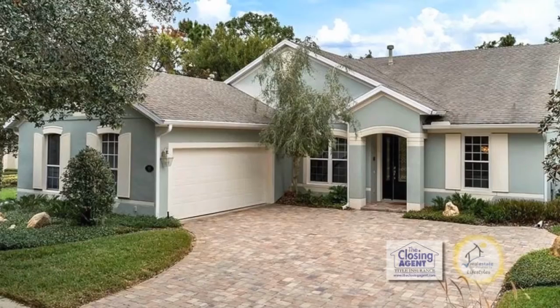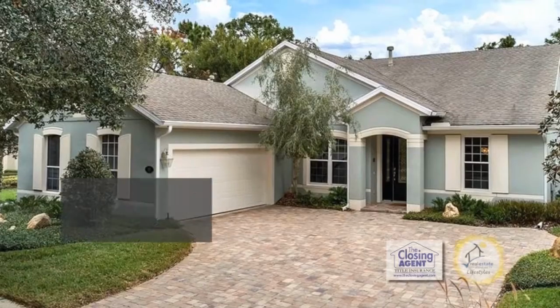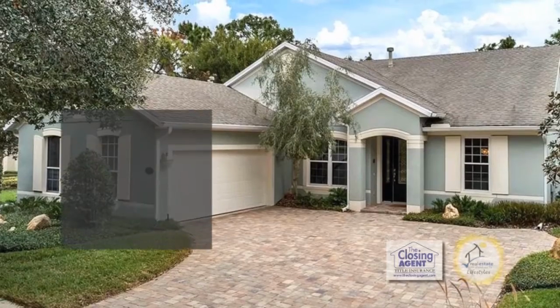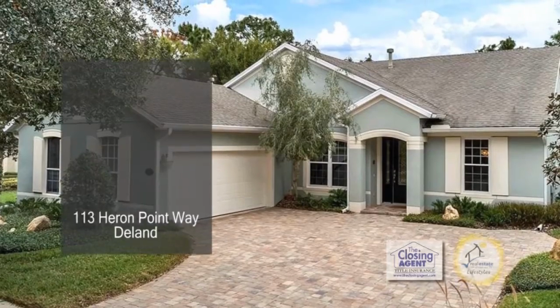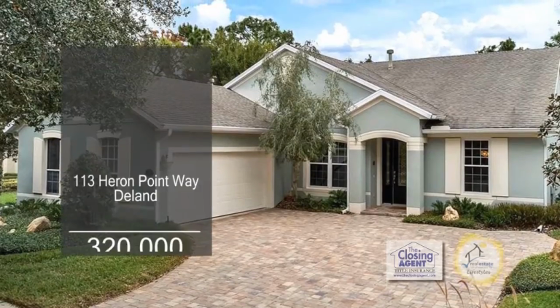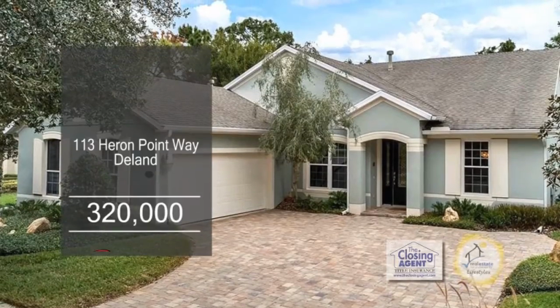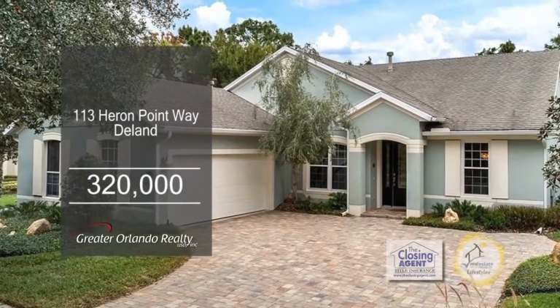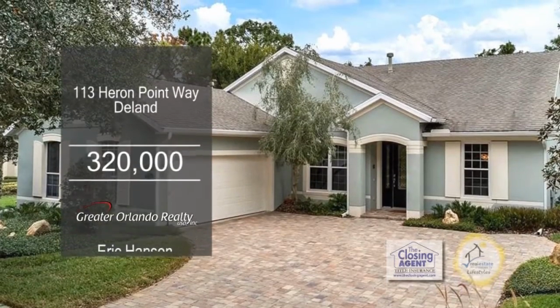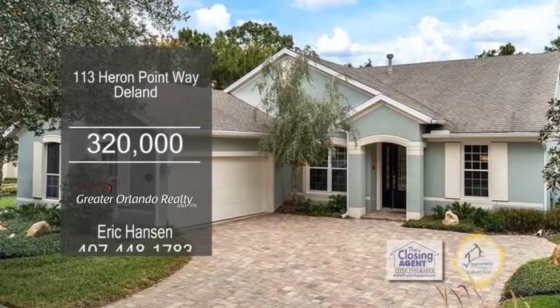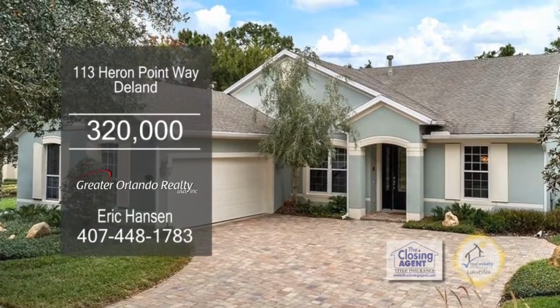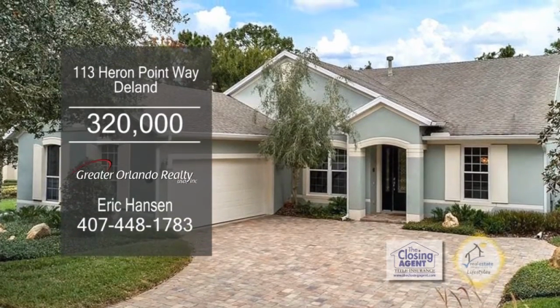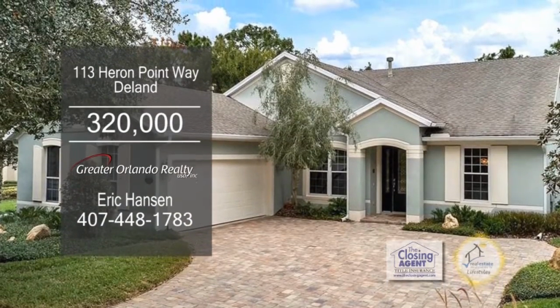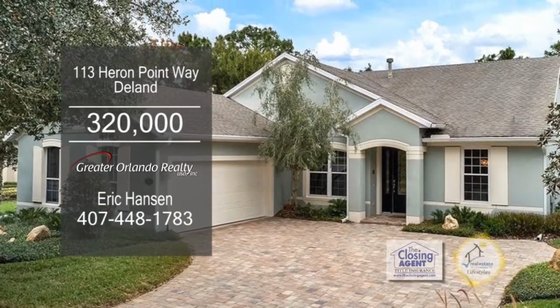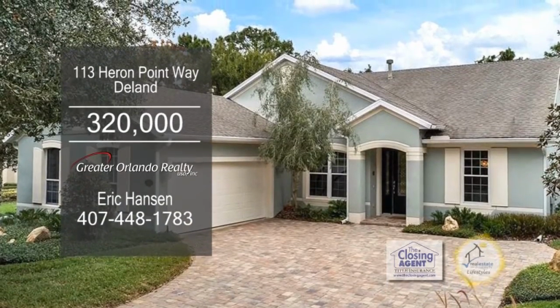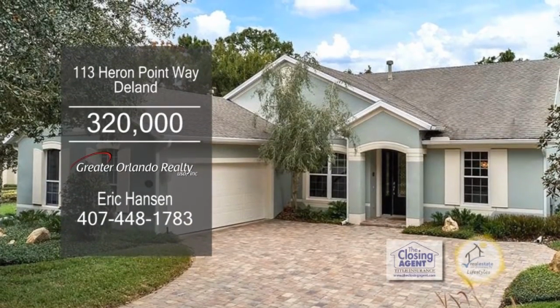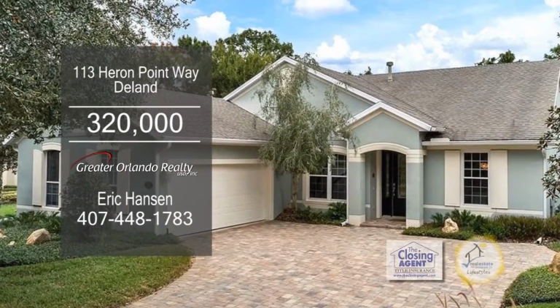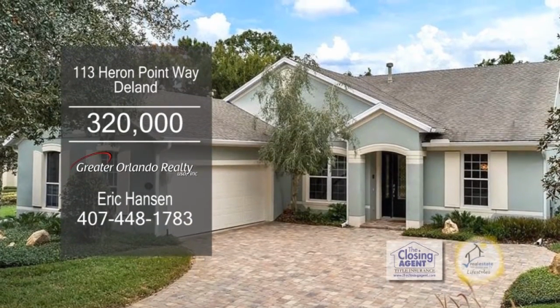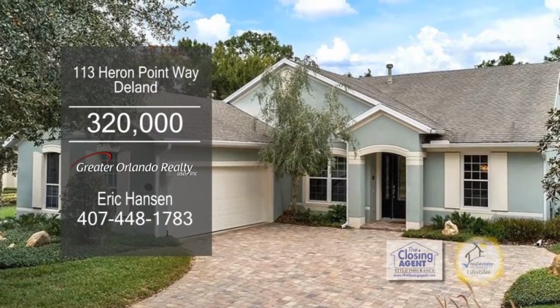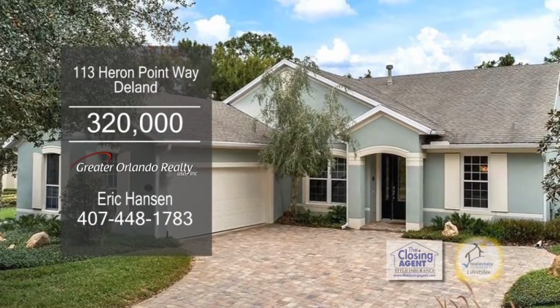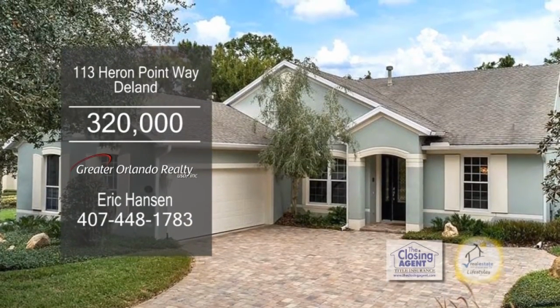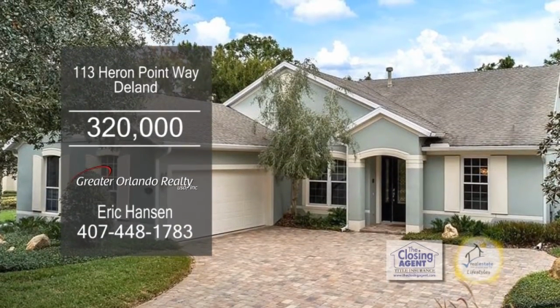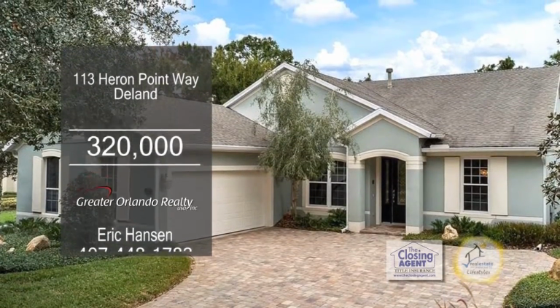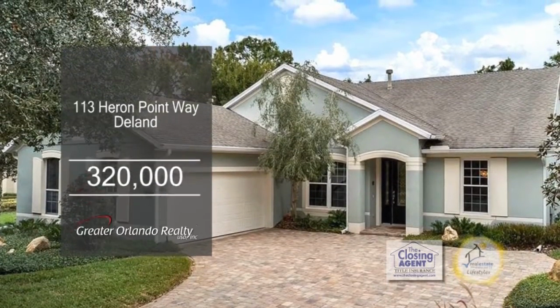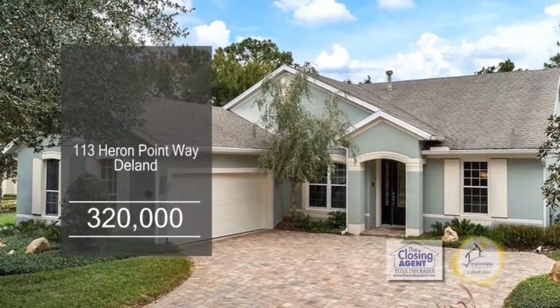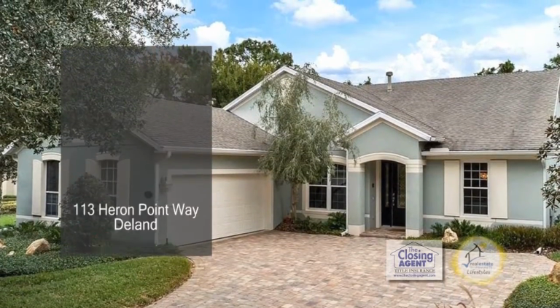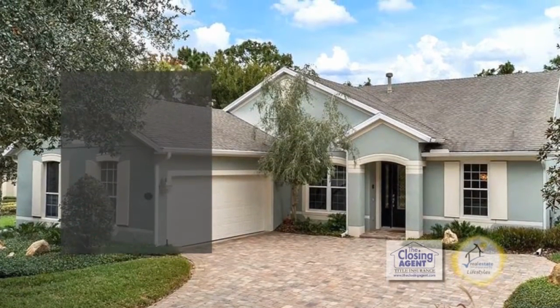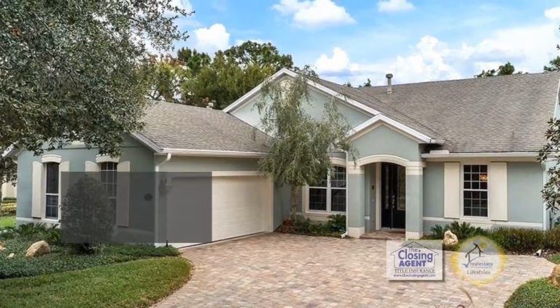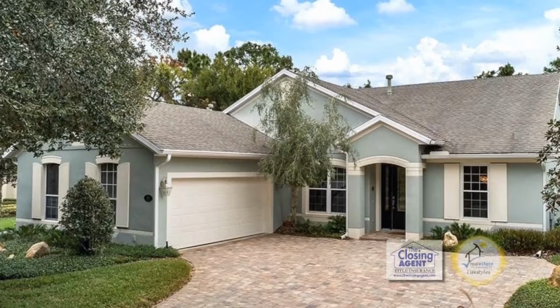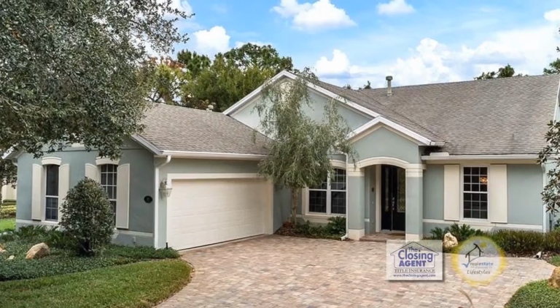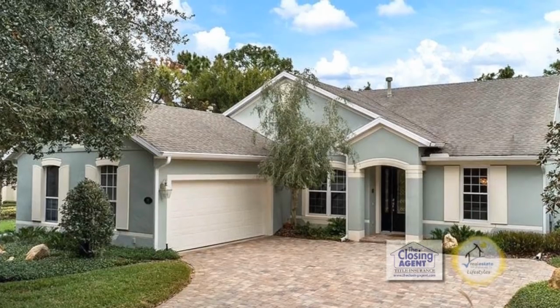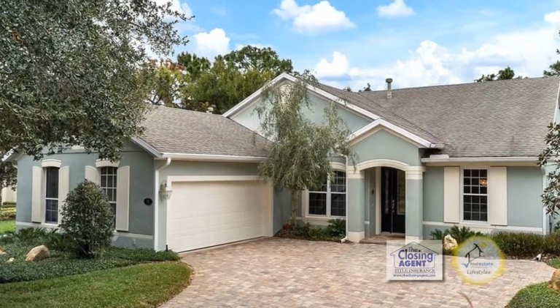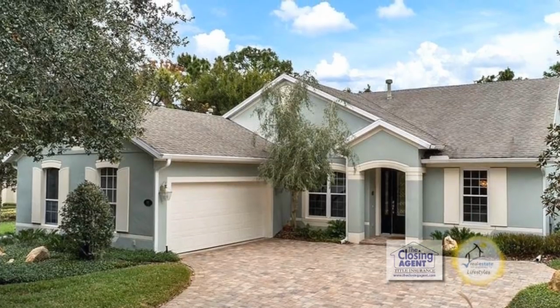Three-bedroom, two-bath home in DeLand is located in Victoria Gardens, a 55-plus active adult community.